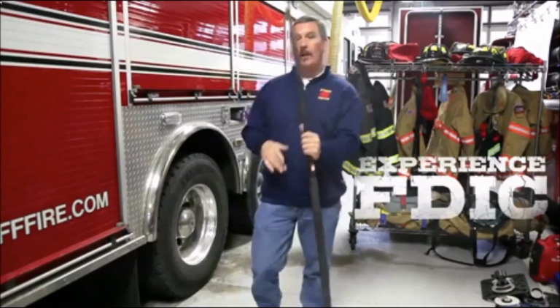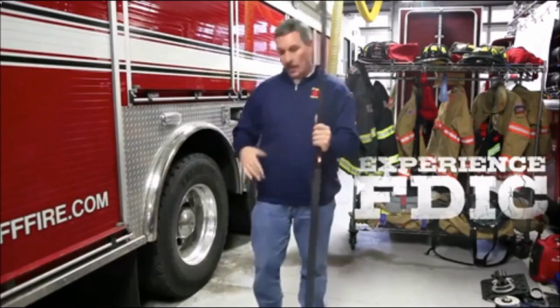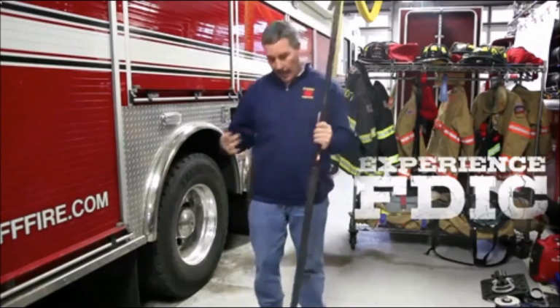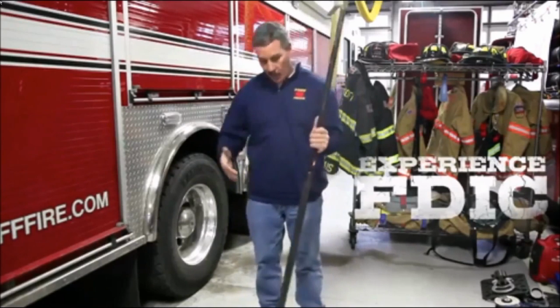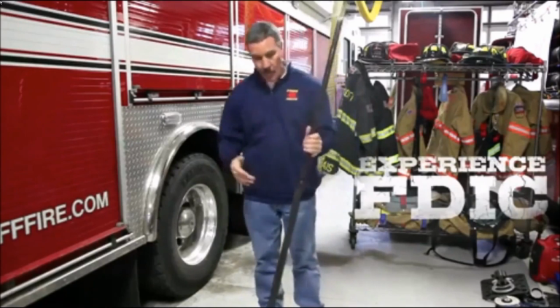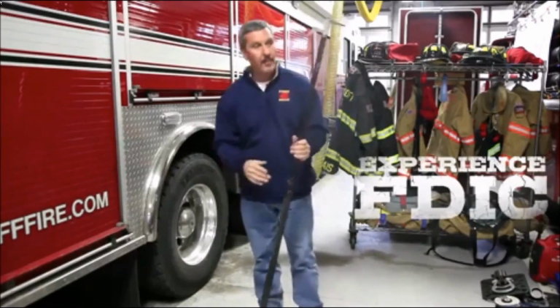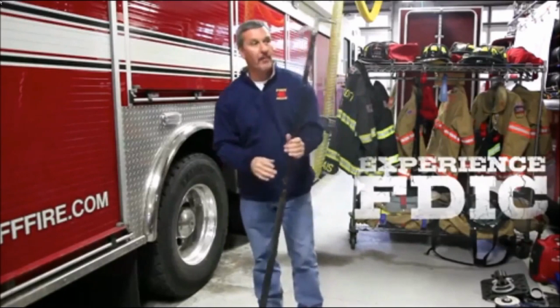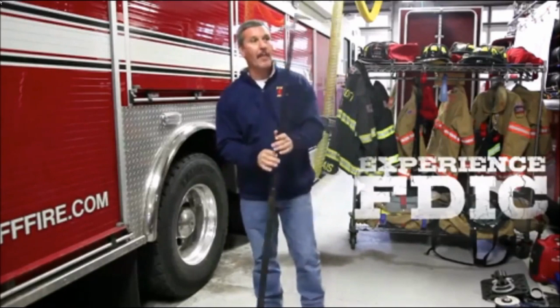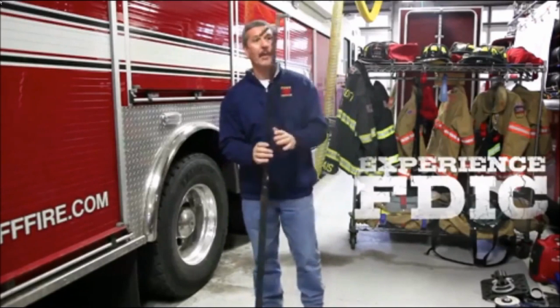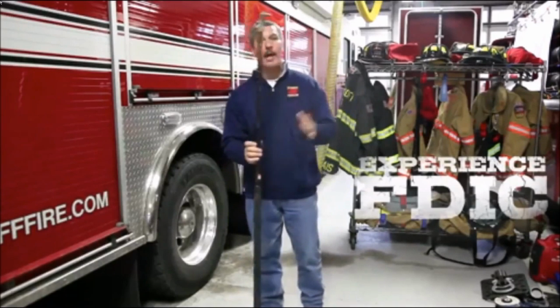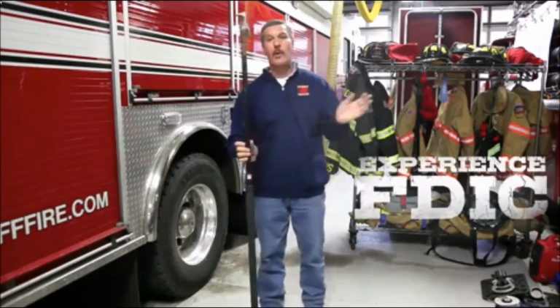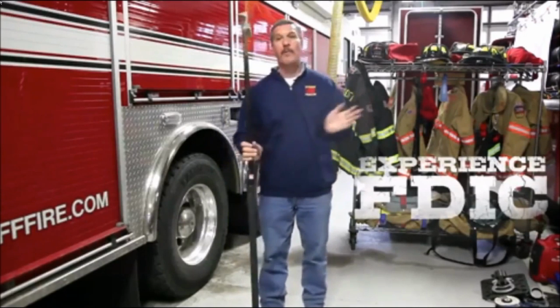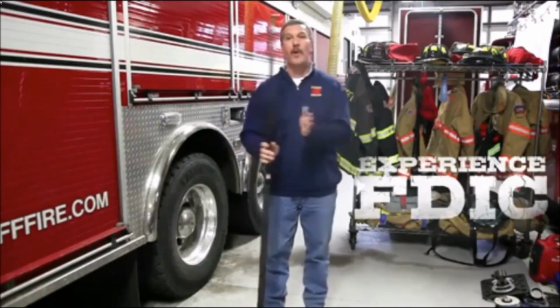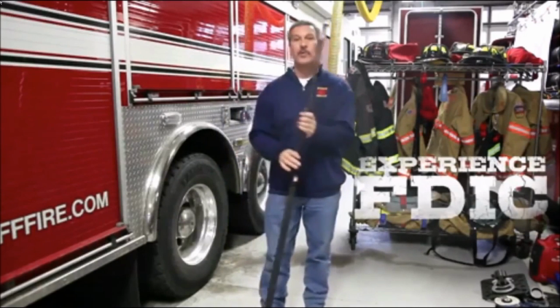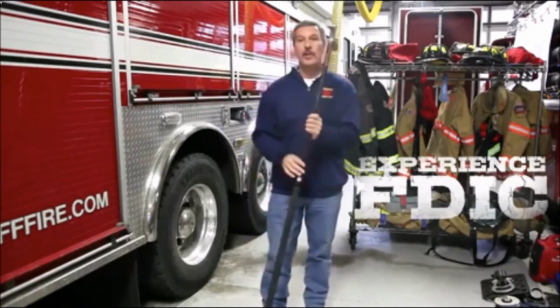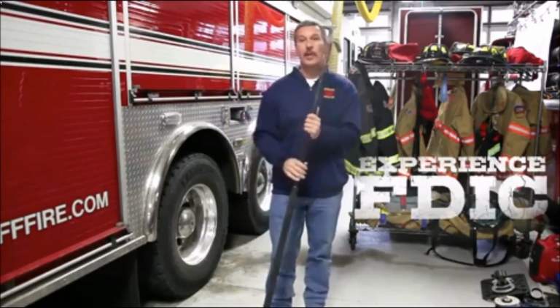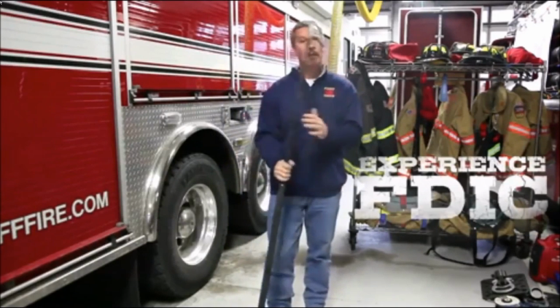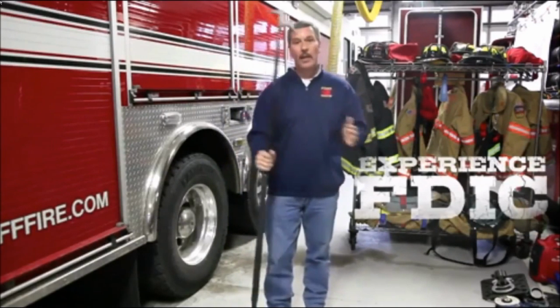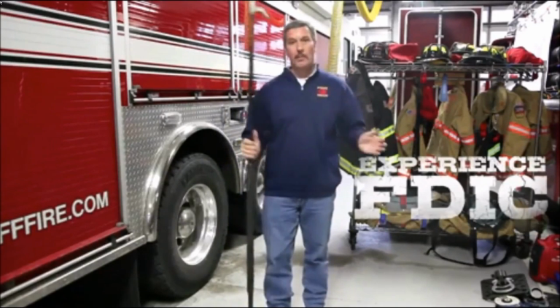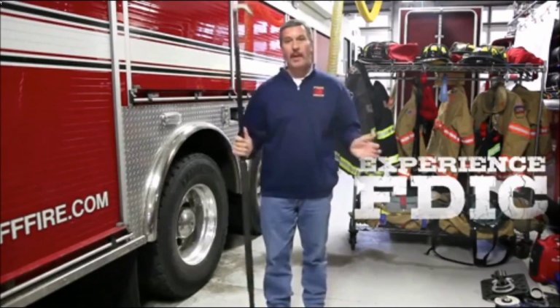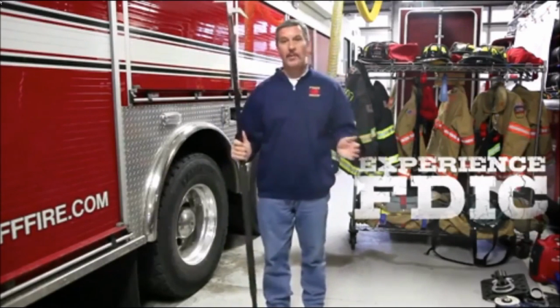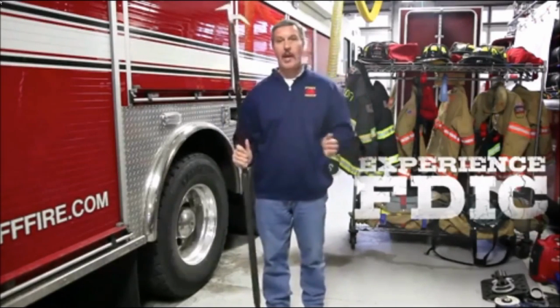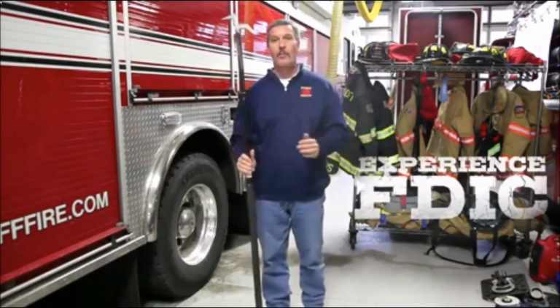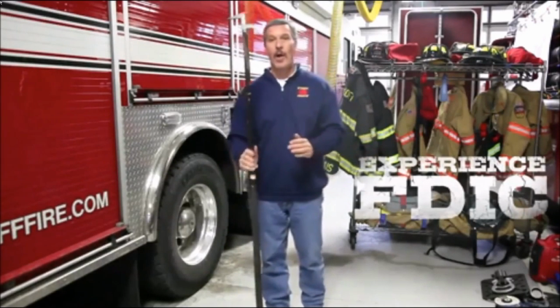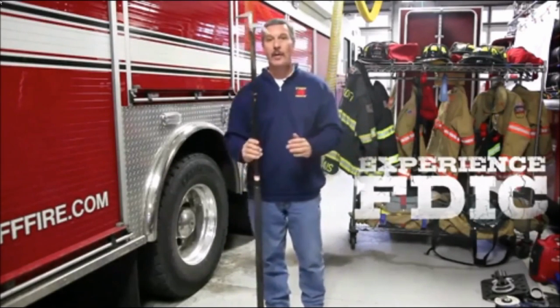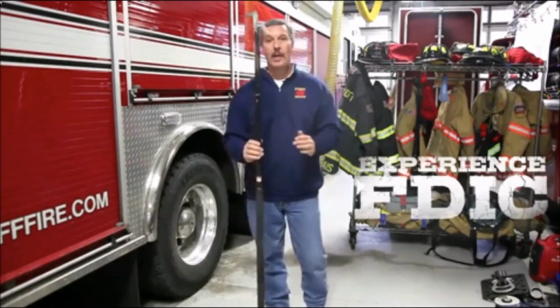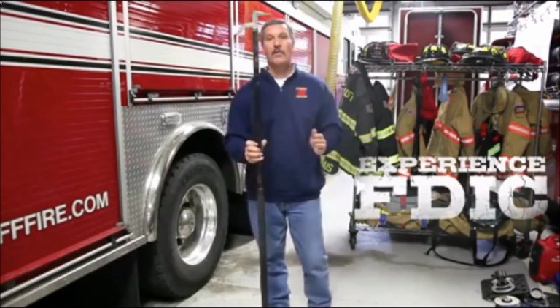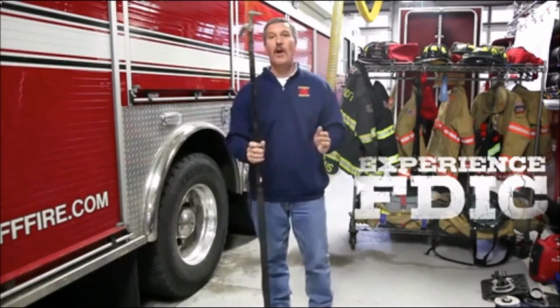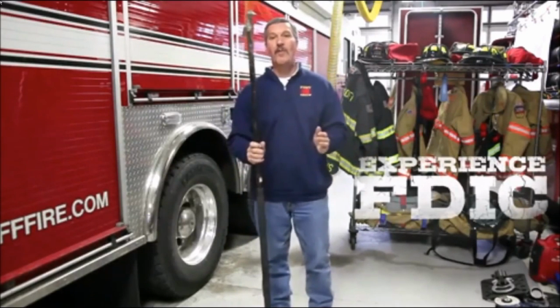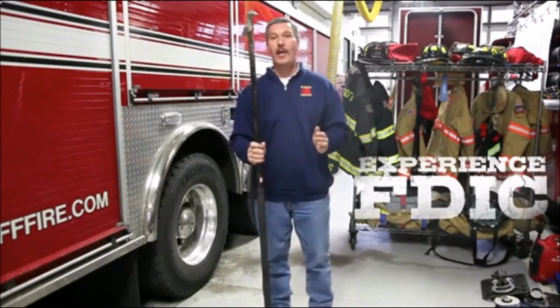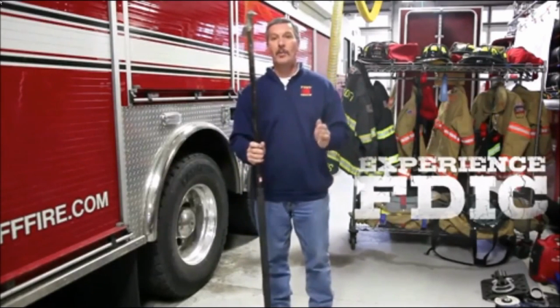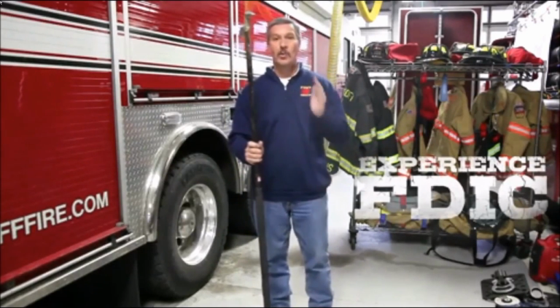They do come in fiberglass, but we prefer steel. It's about the same weight and it's a very valuable tool.